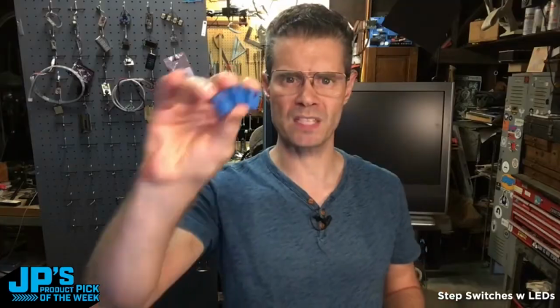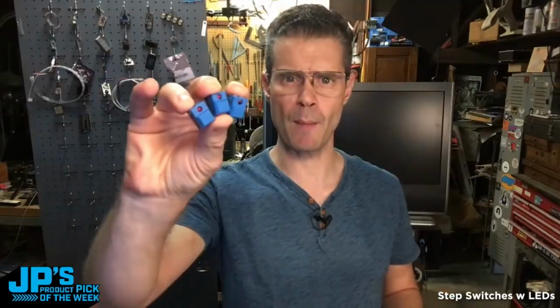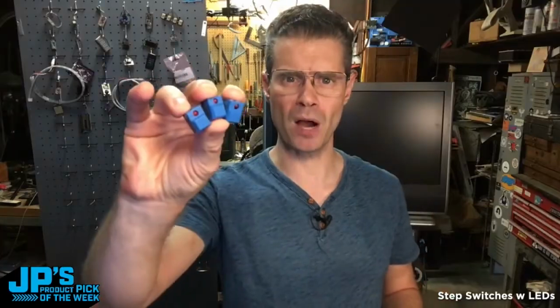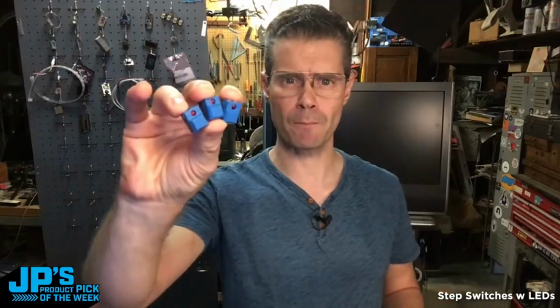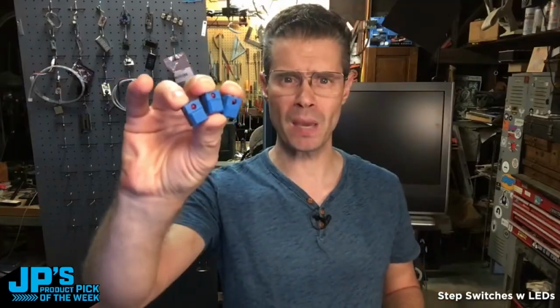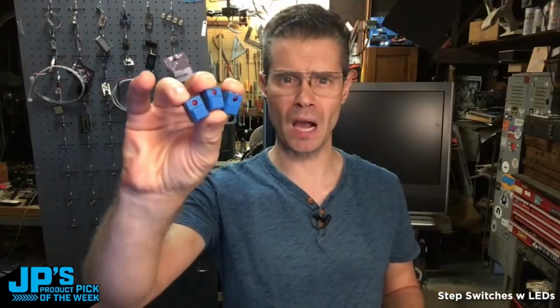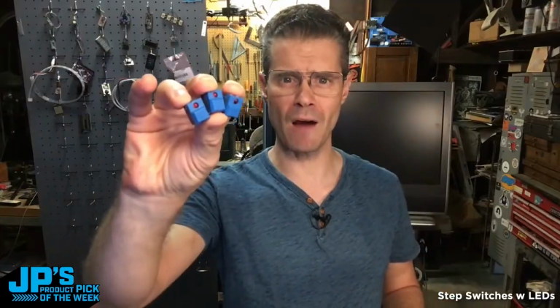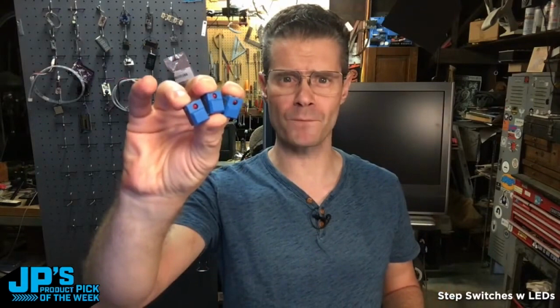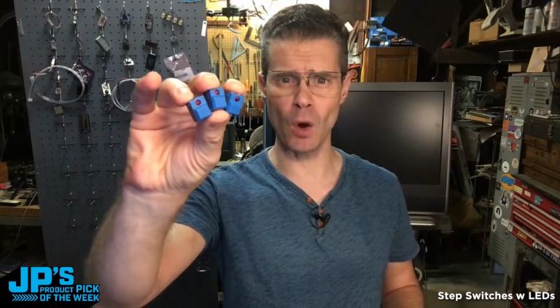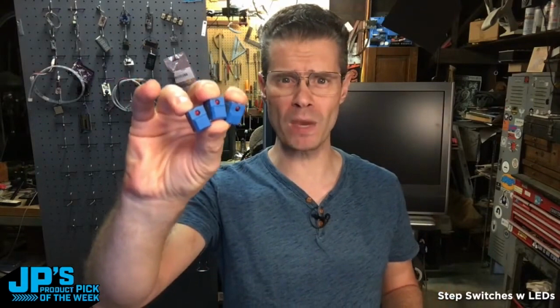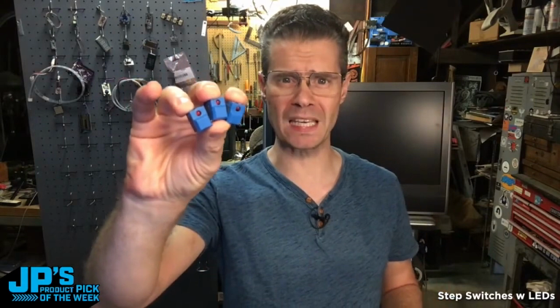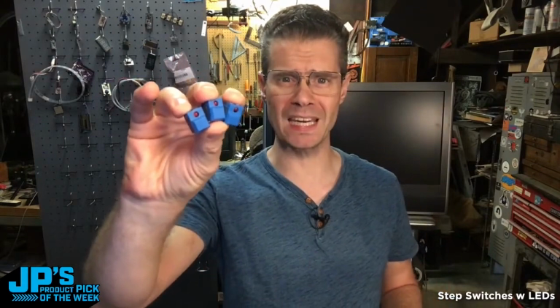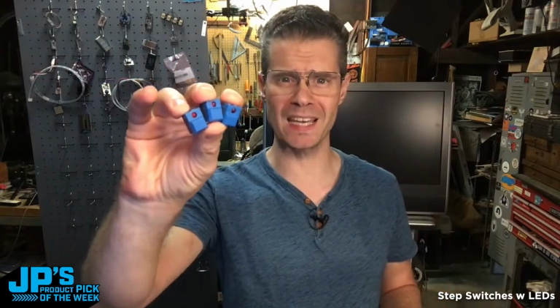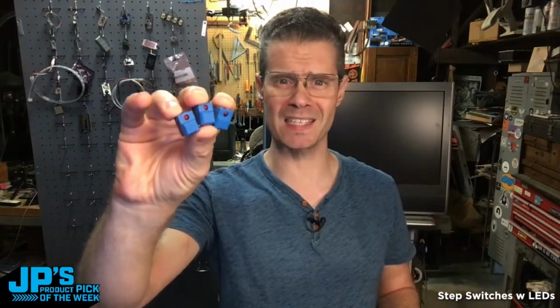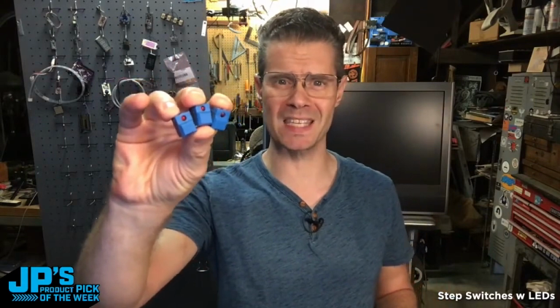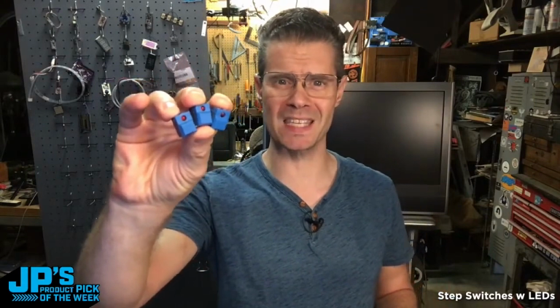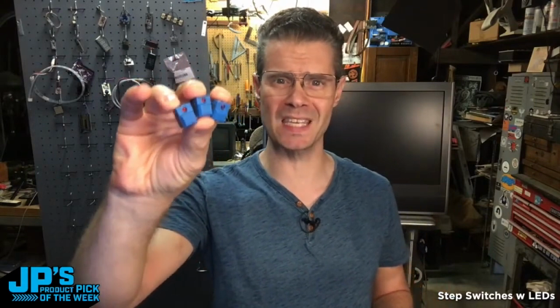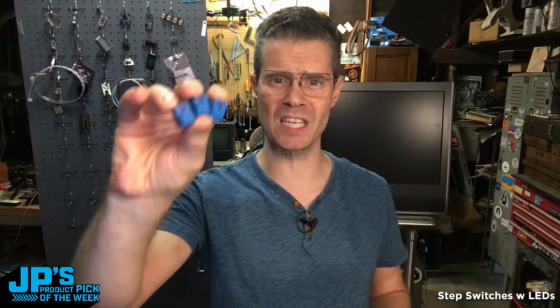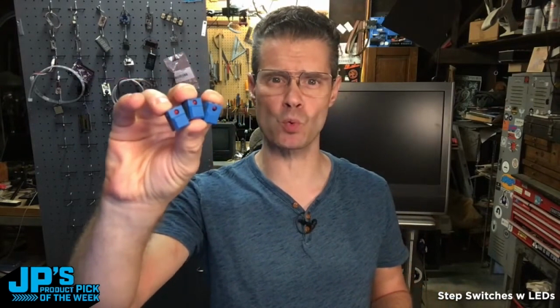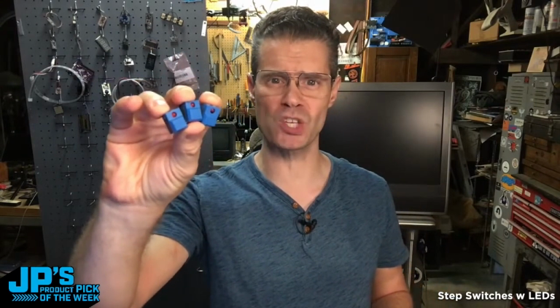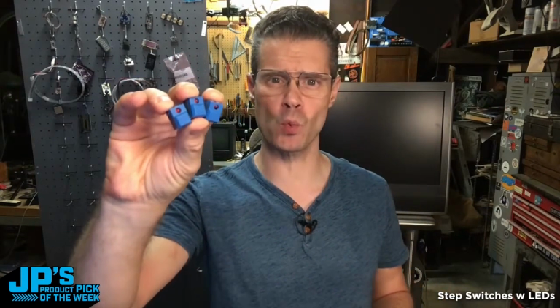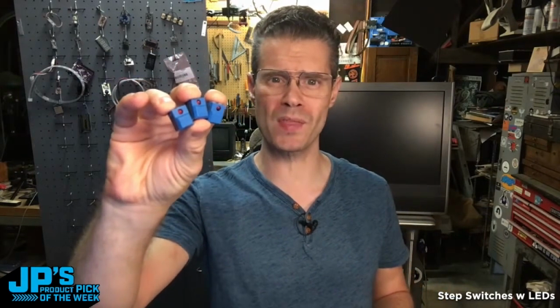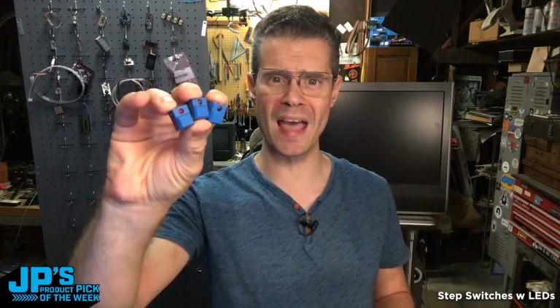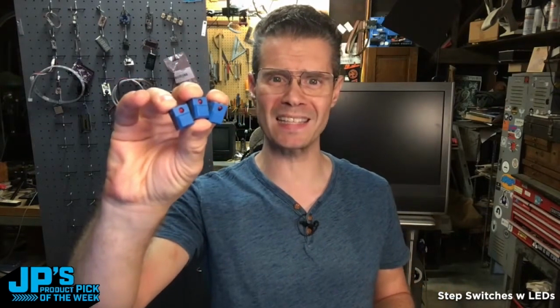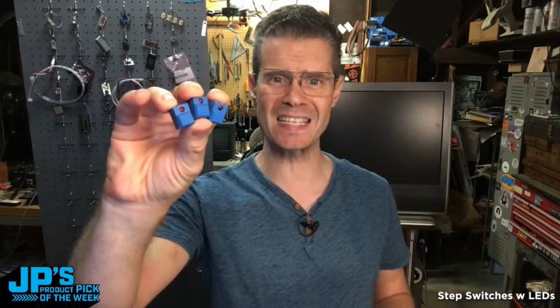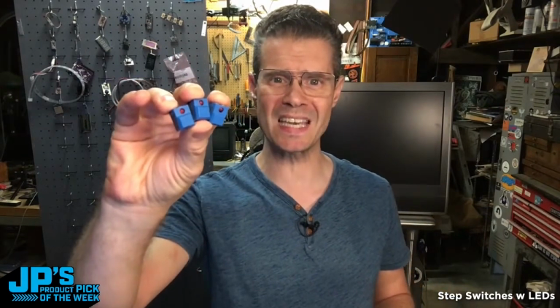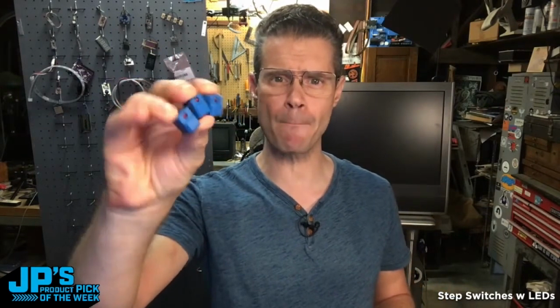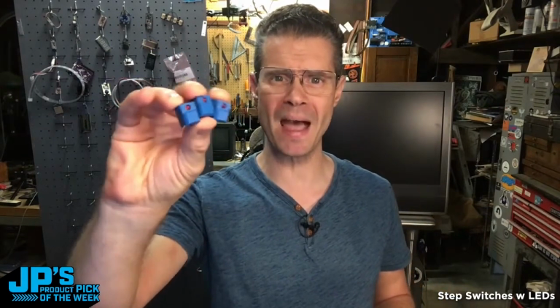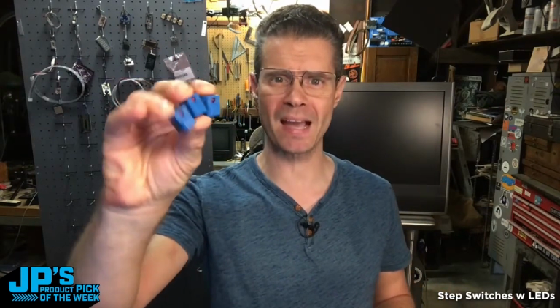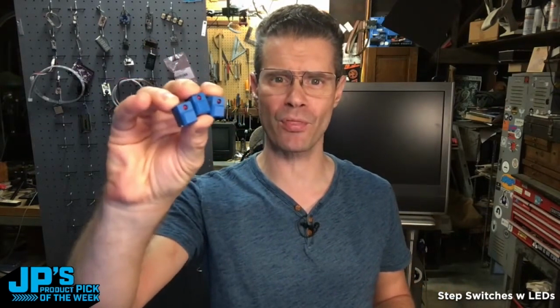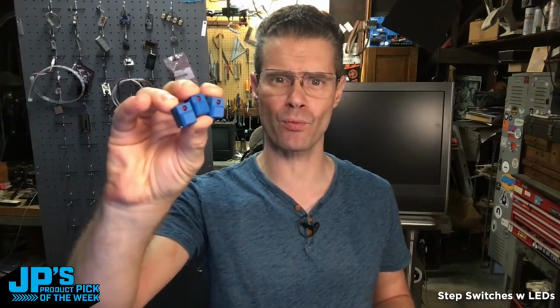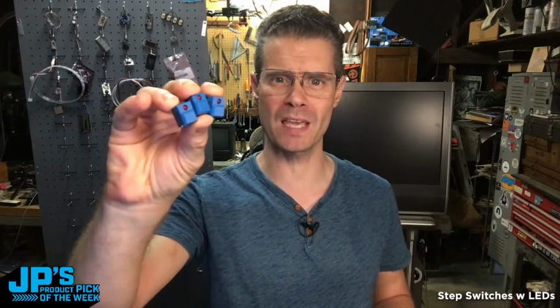That's my product pick of the week. It is the step switch with LED, pack of three.